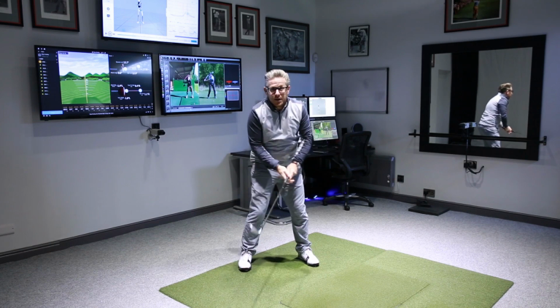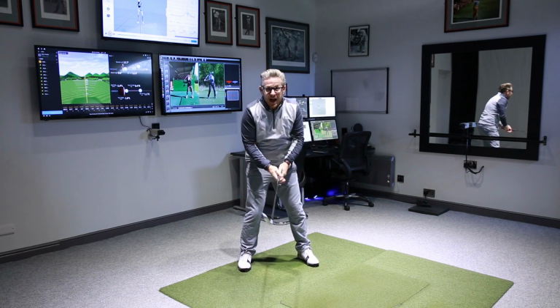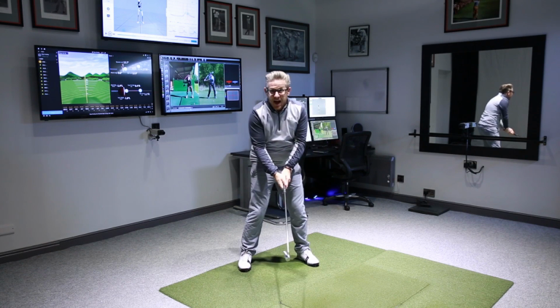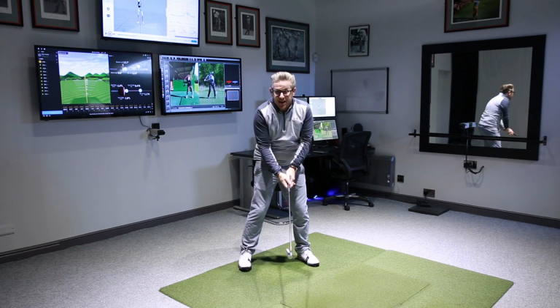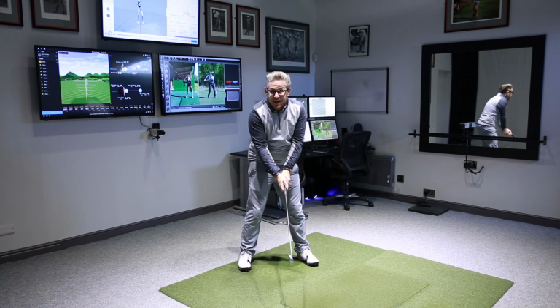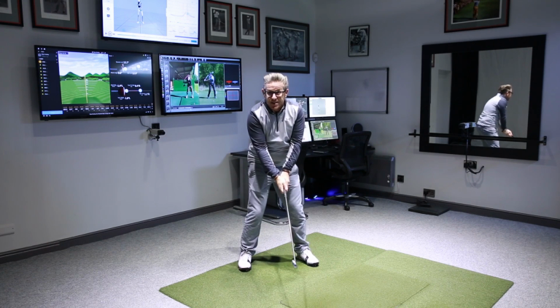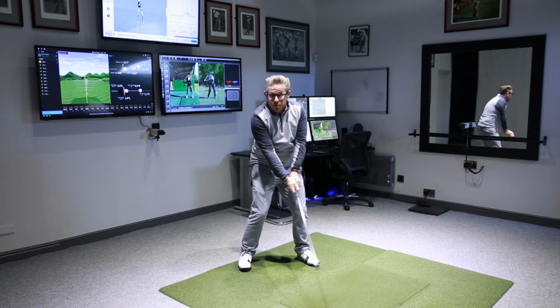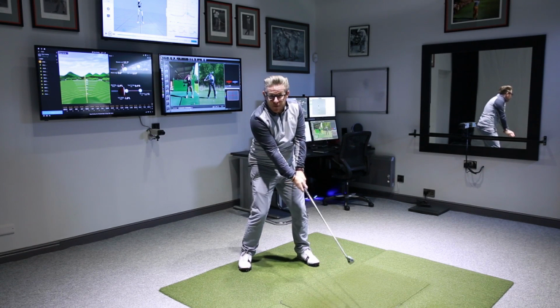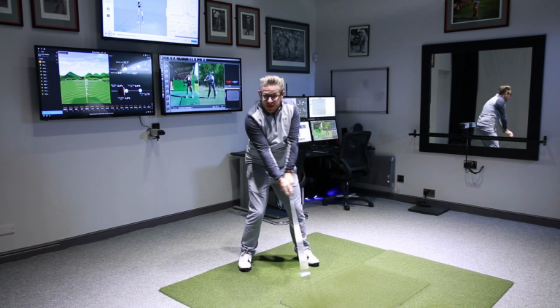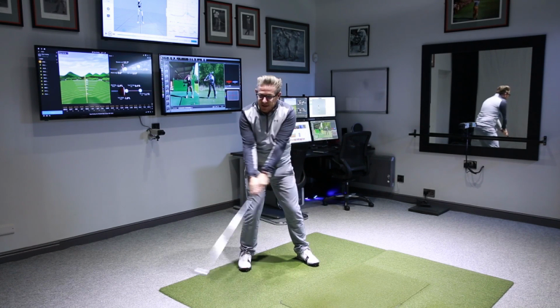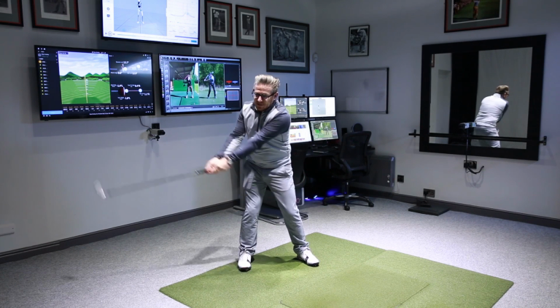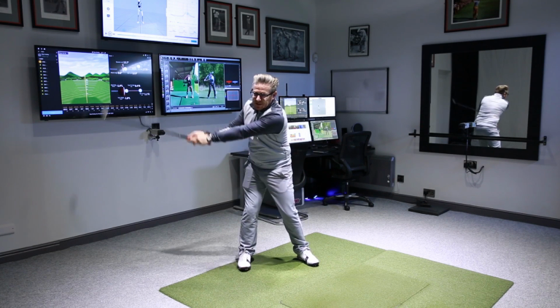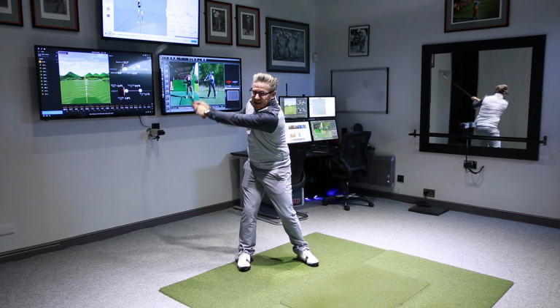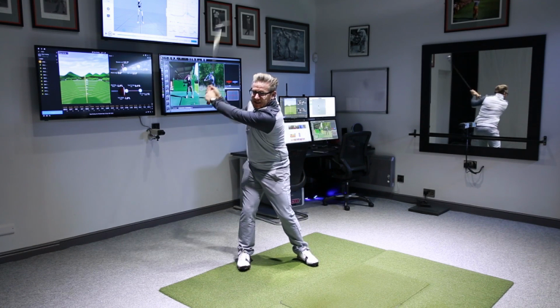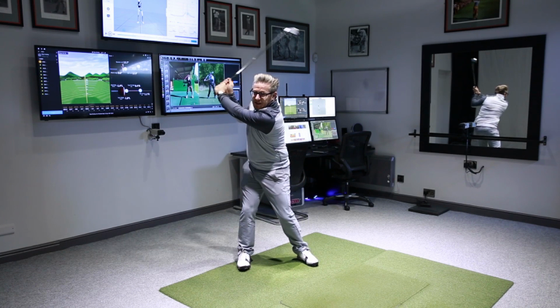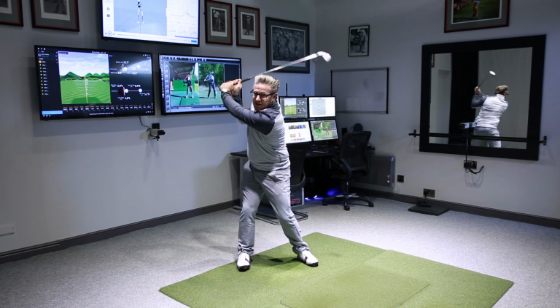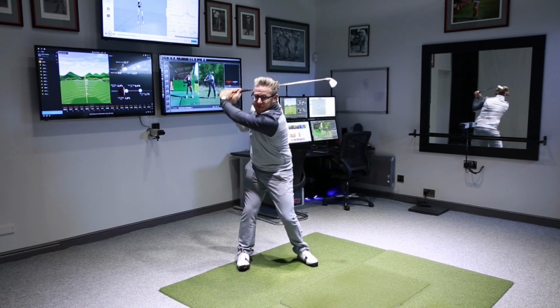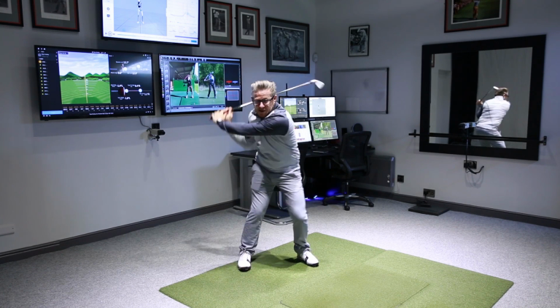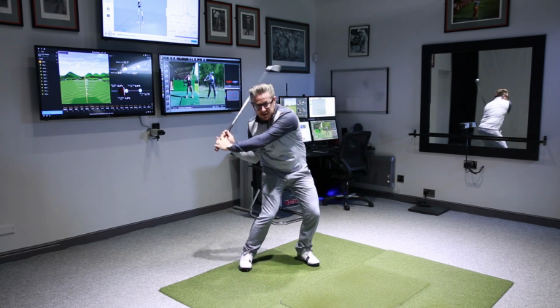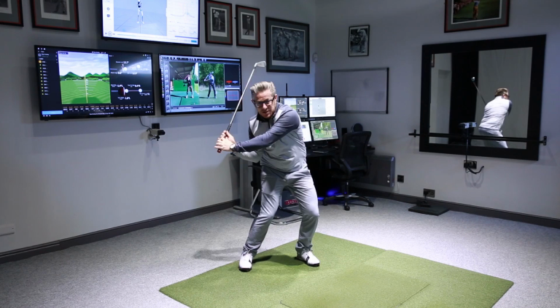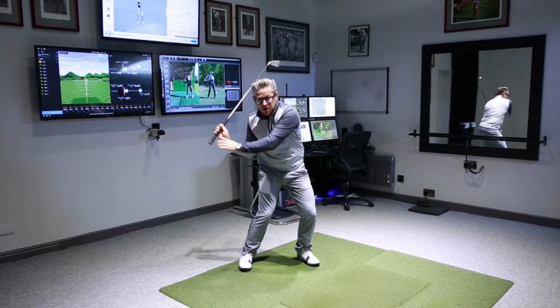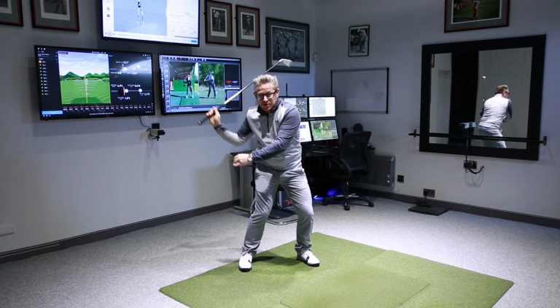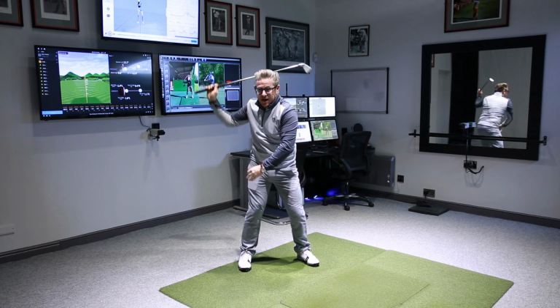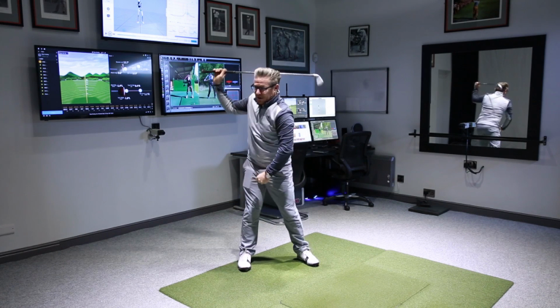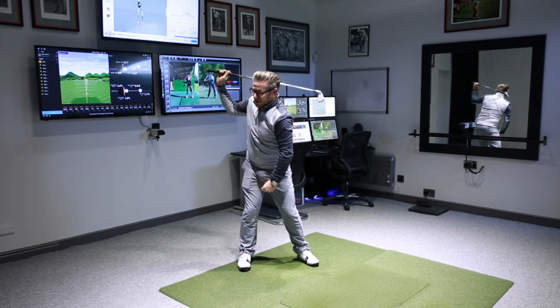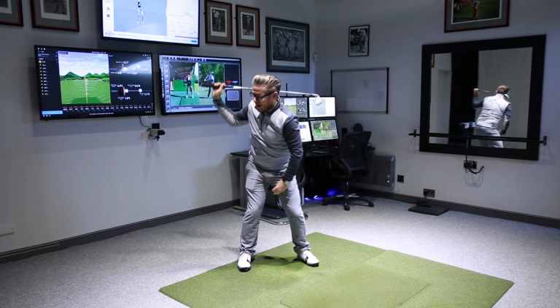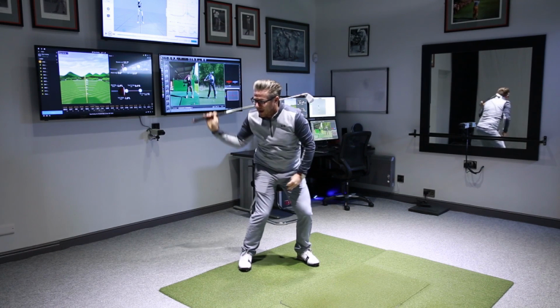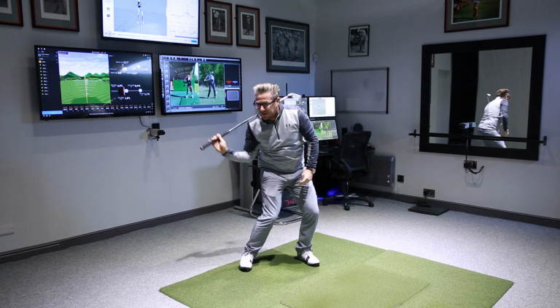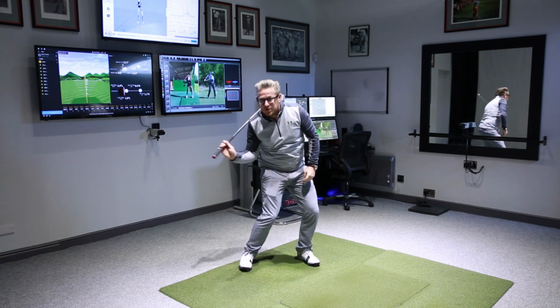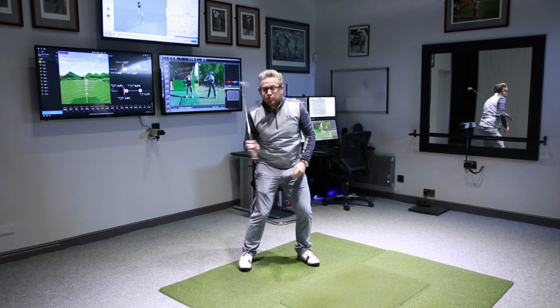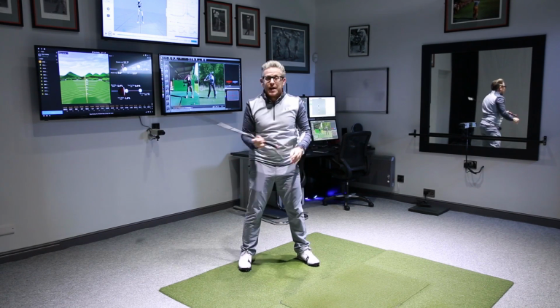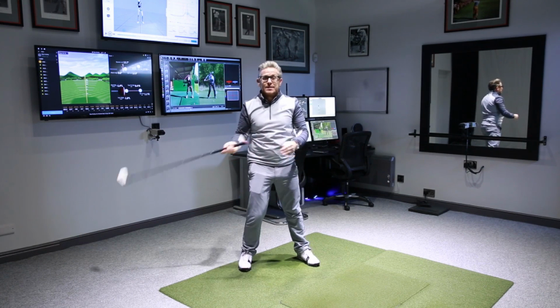So dynamically in the movement, he's still setting that club up there as he starts down, and that angle is created.